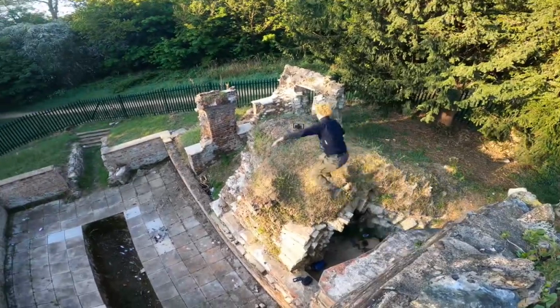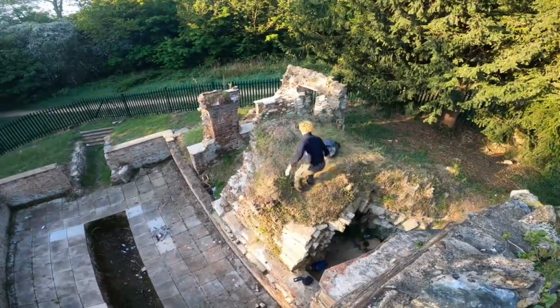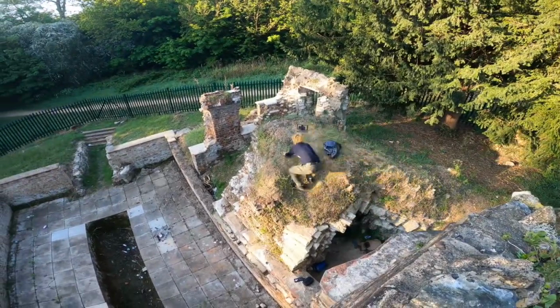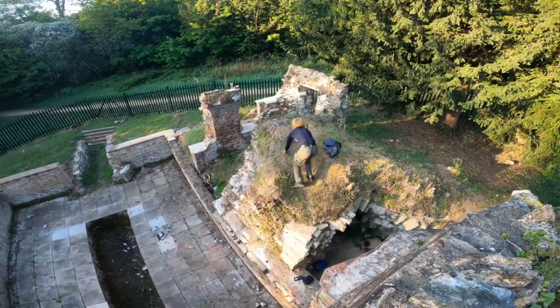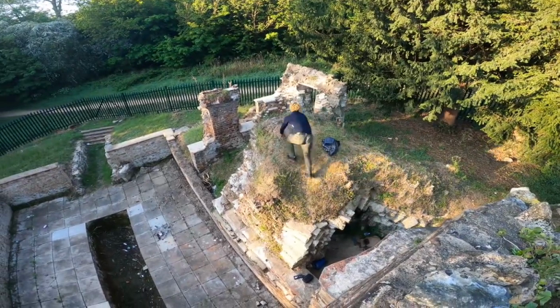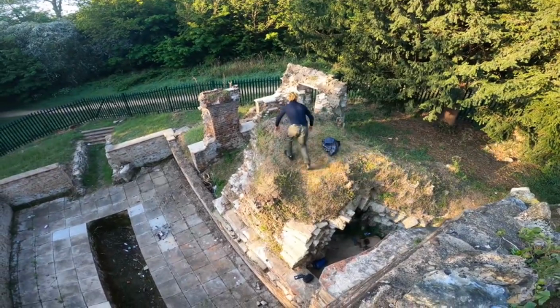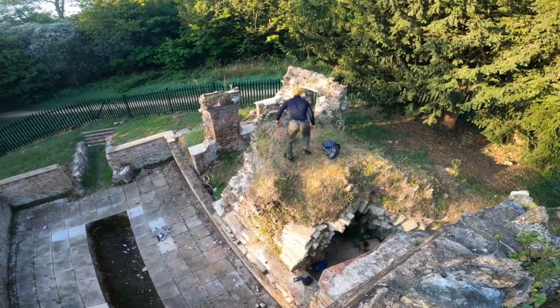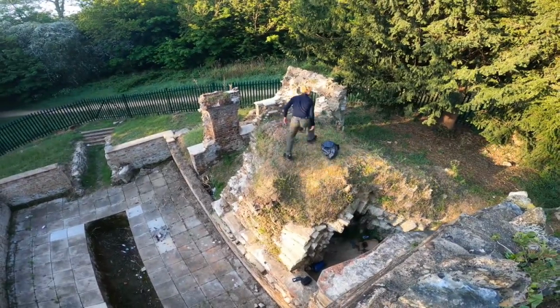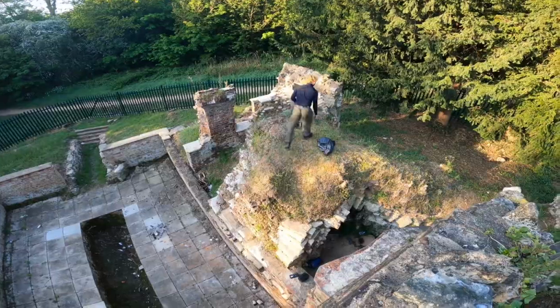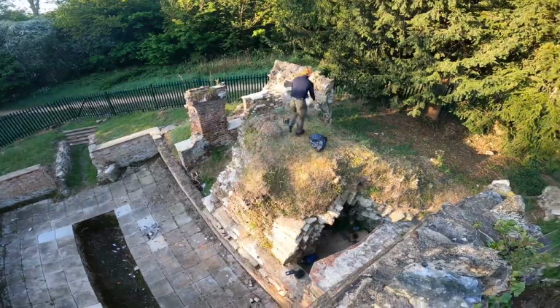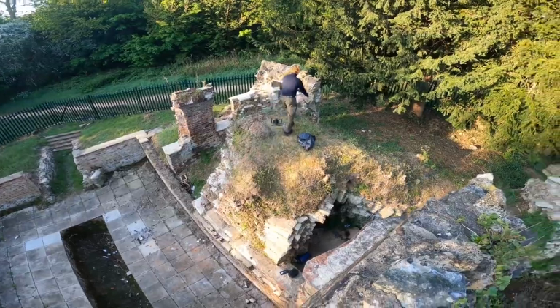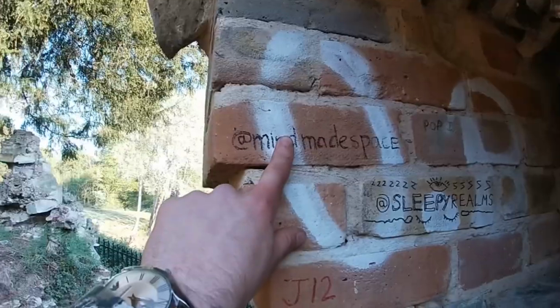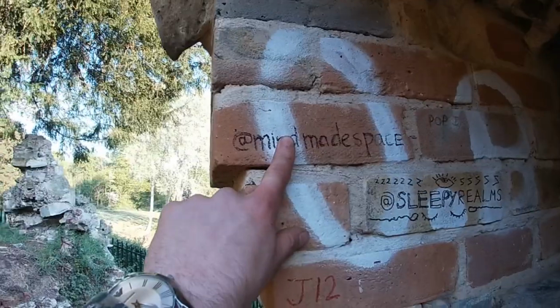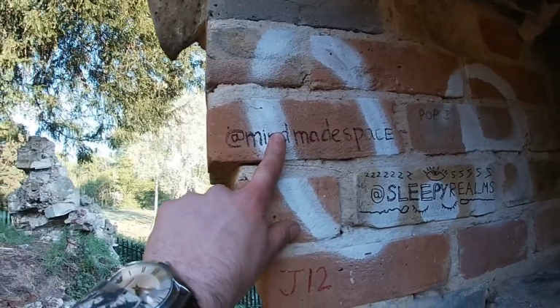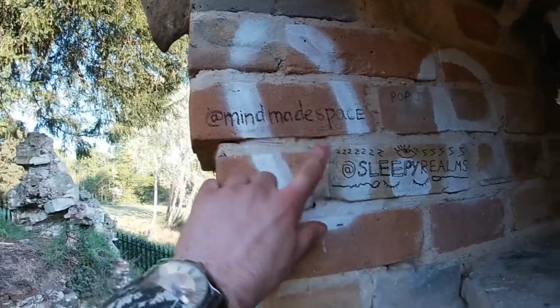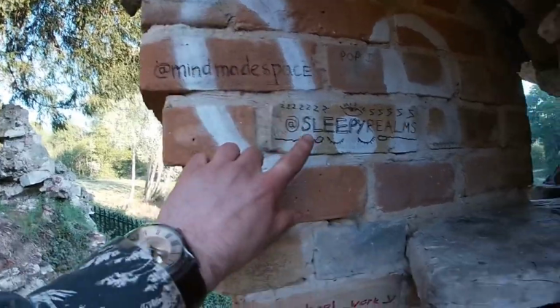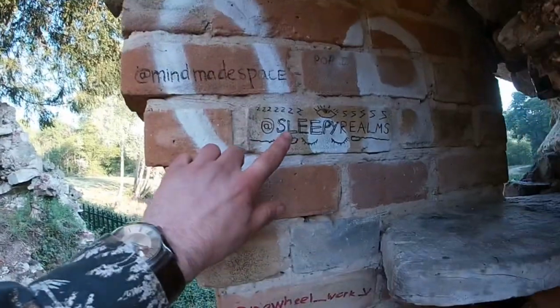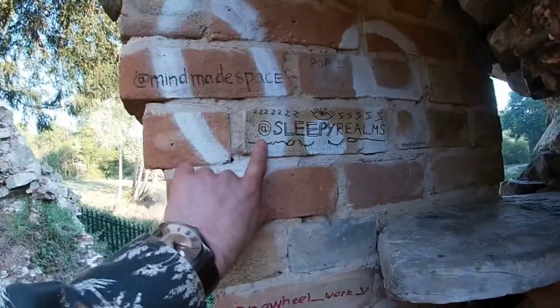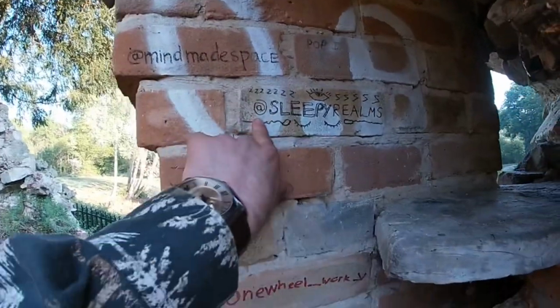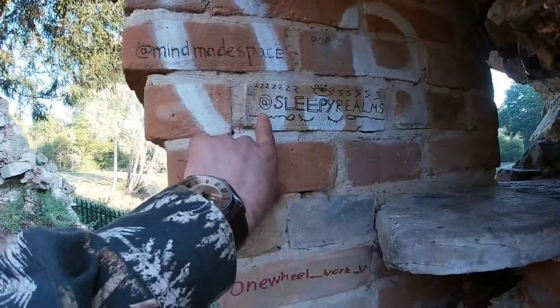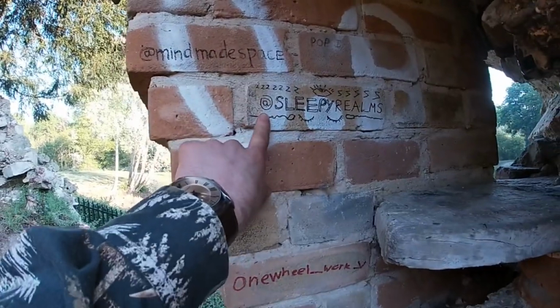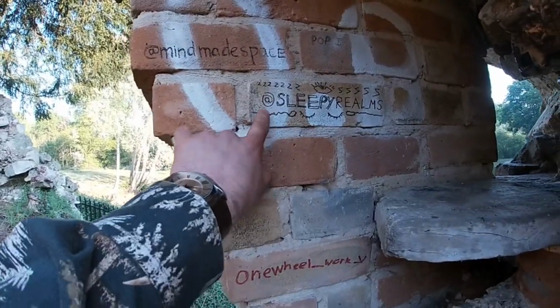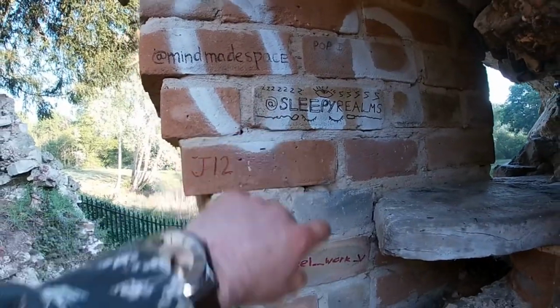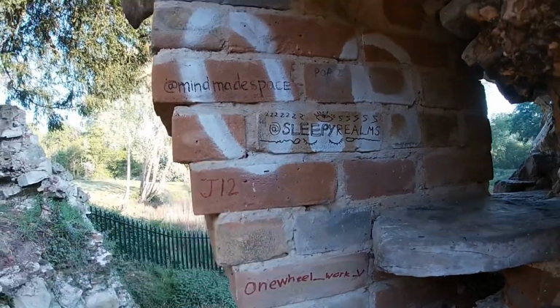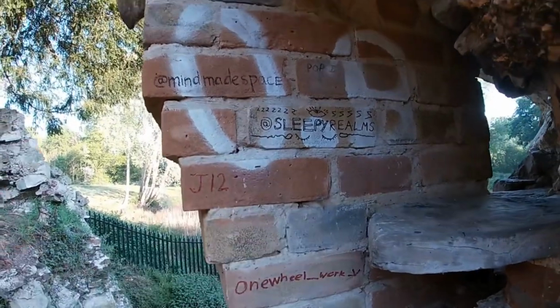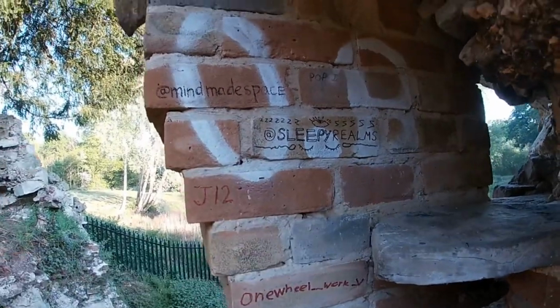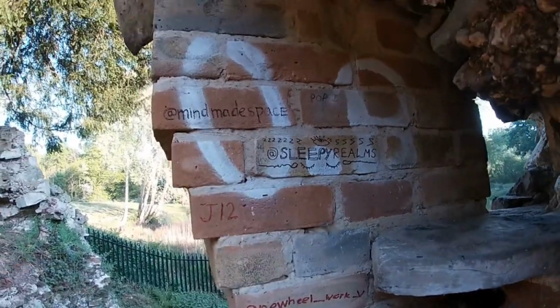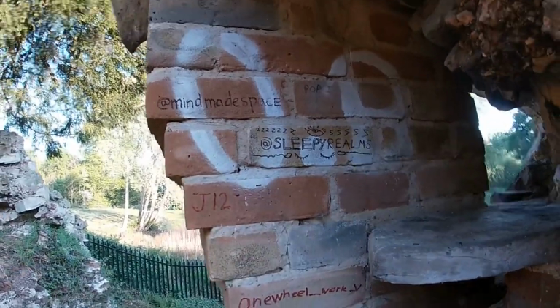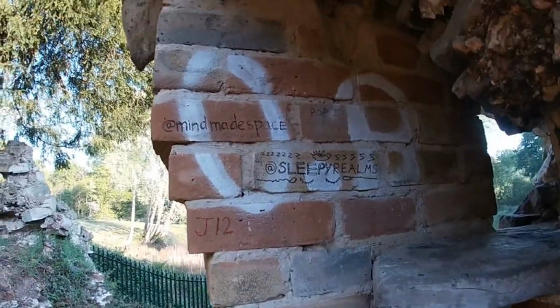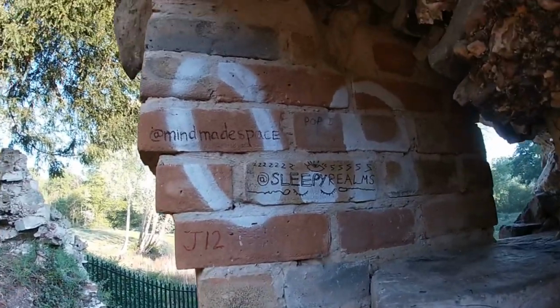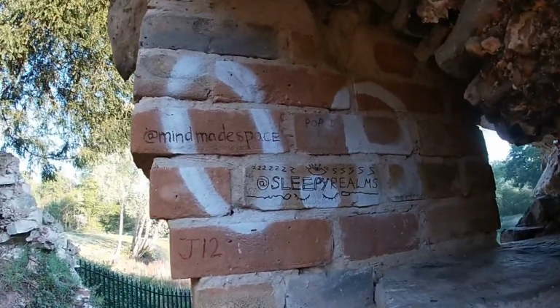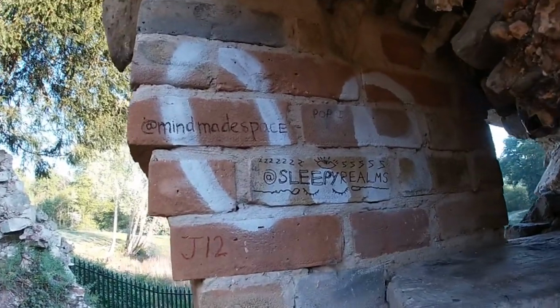For the record, I'm terrified of heights. Miami Space. Sleepy Realms. On Instagram.